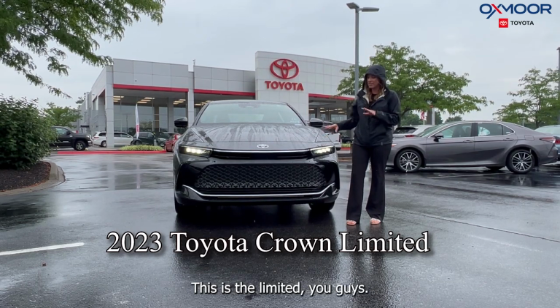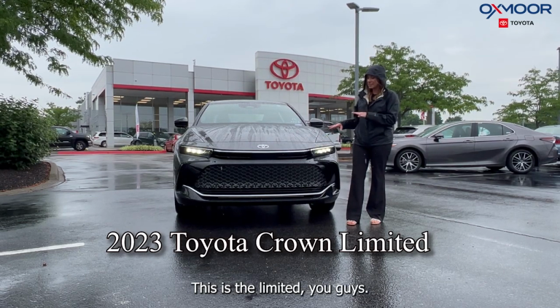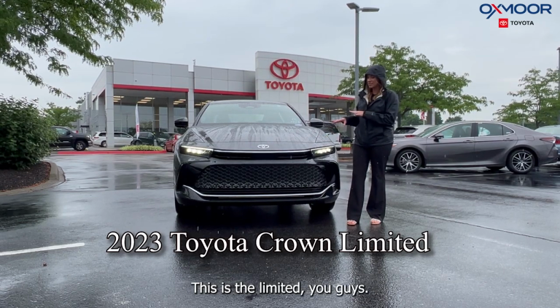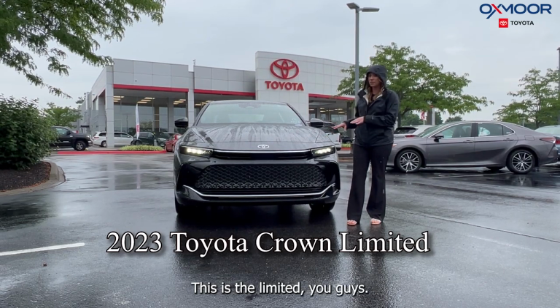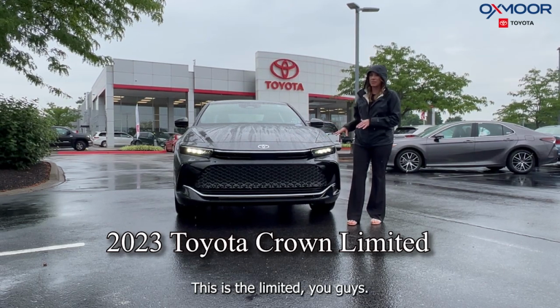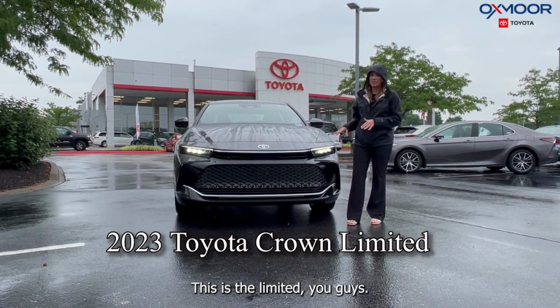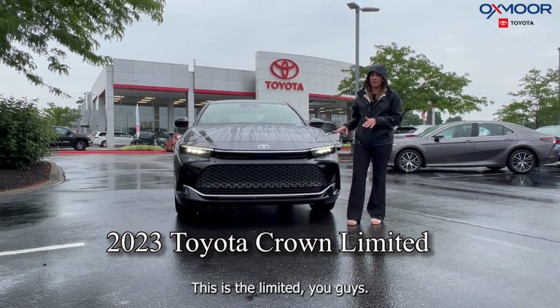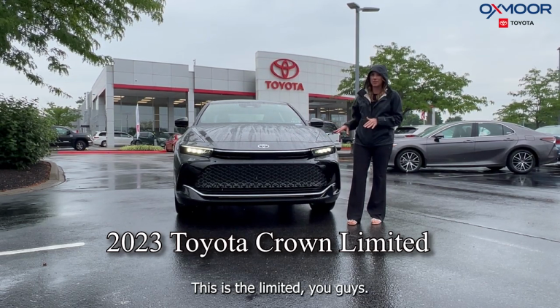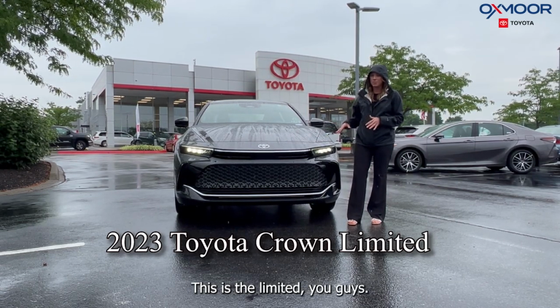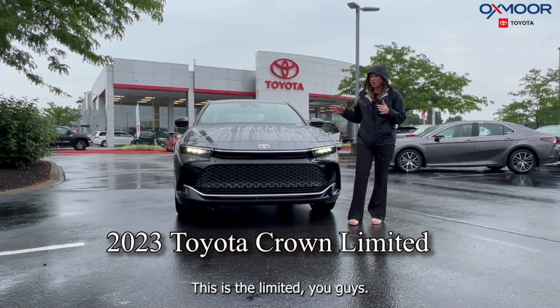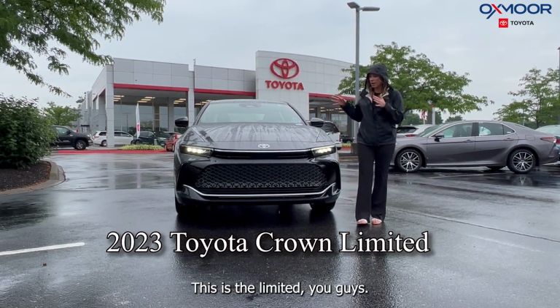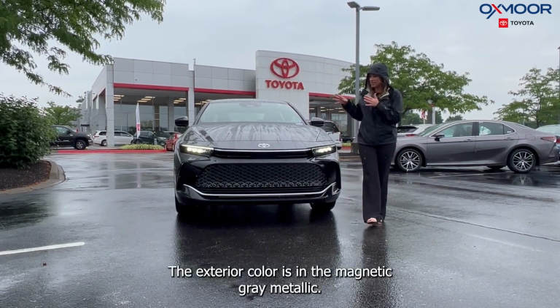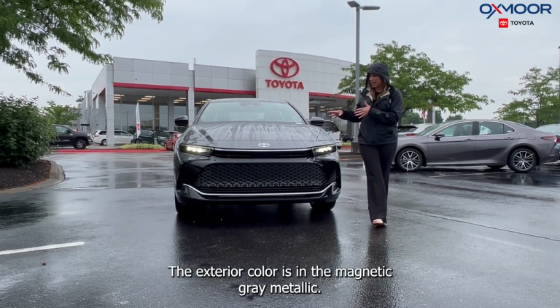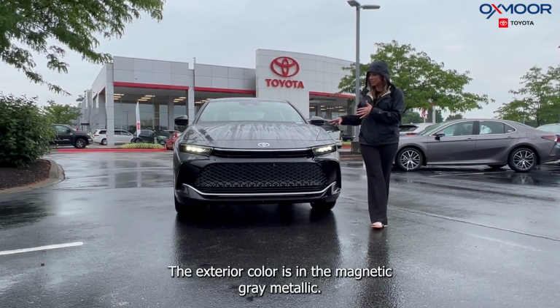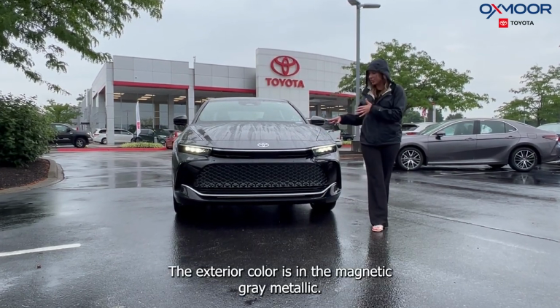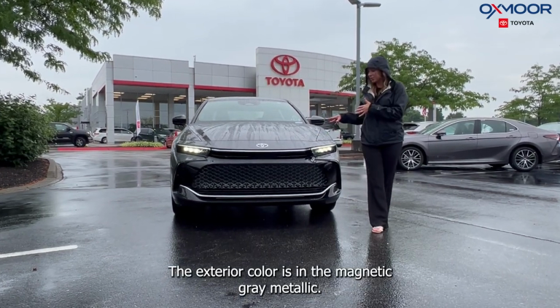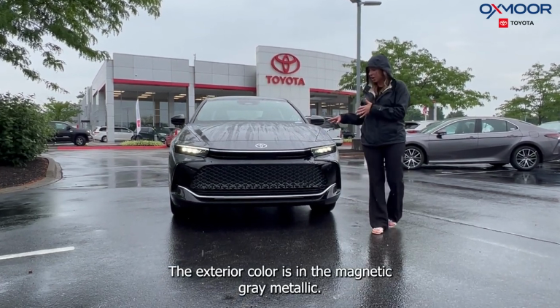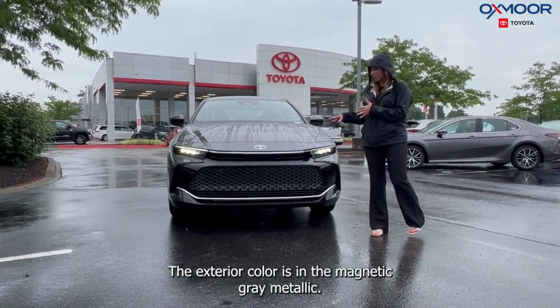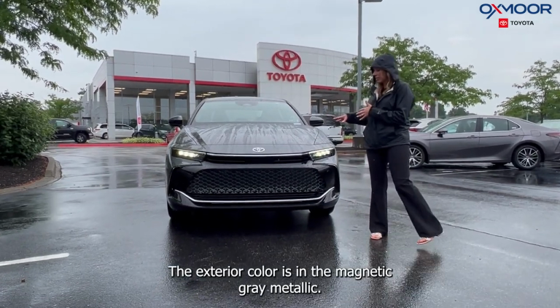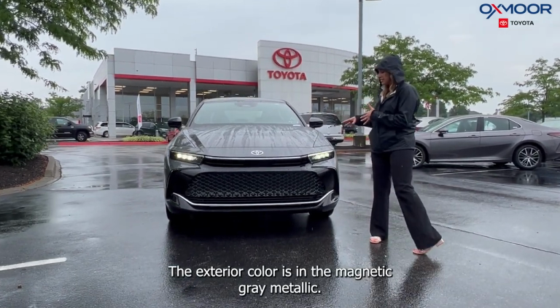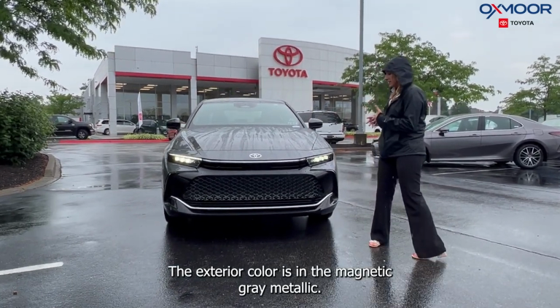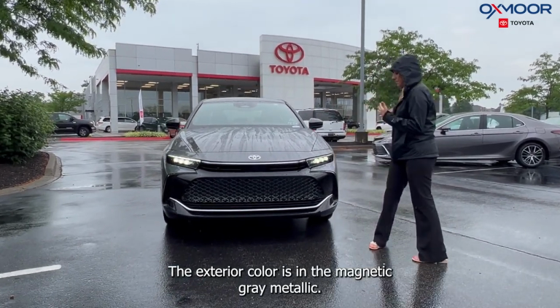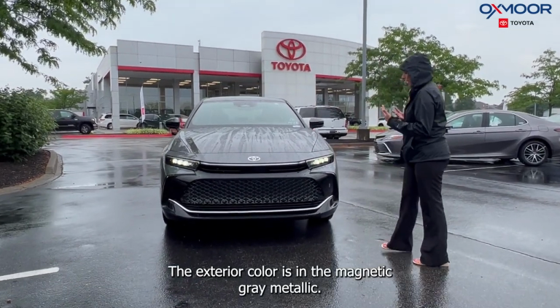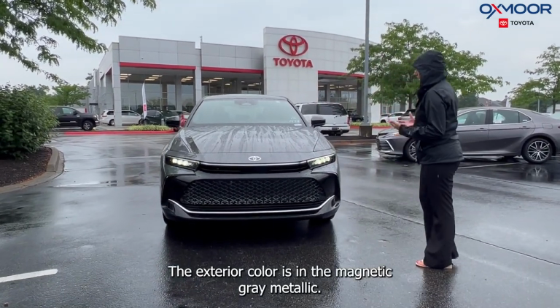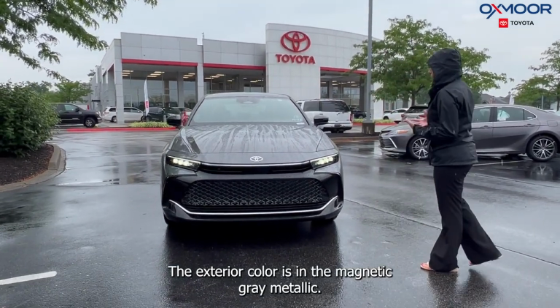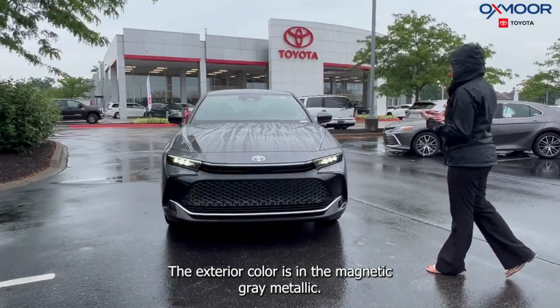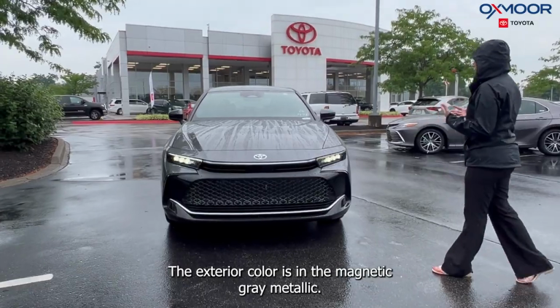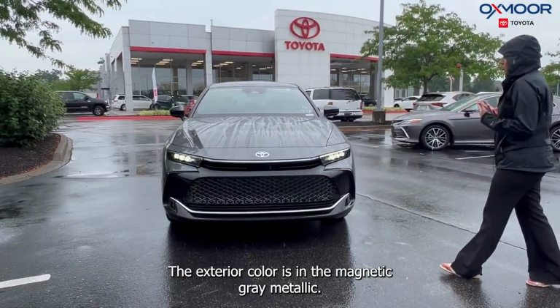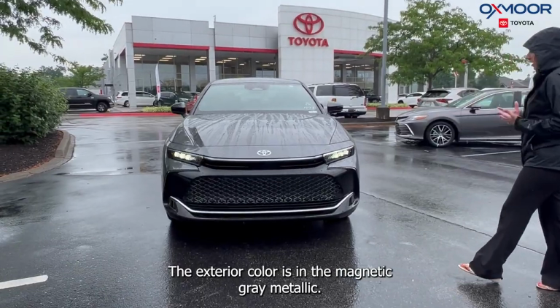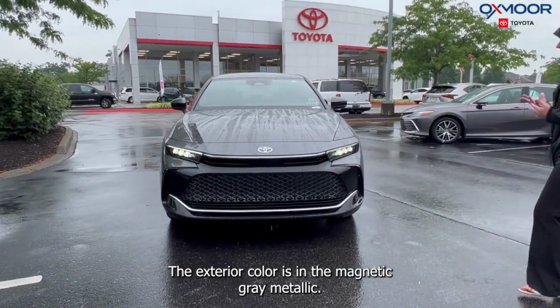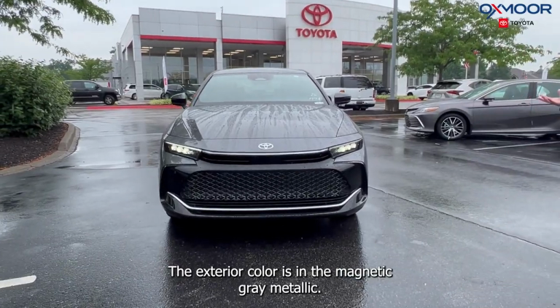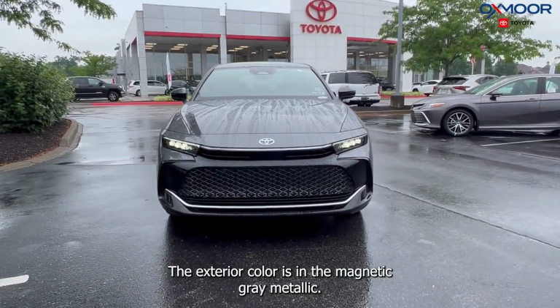This is the Limited trim. The exterior color is in the magnetic gray metallic.